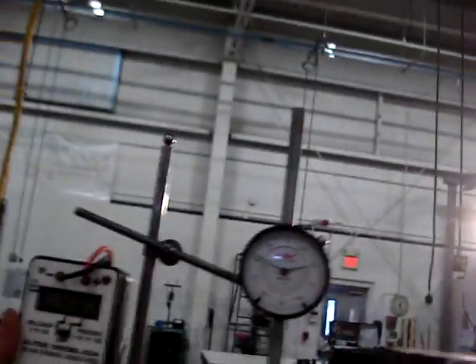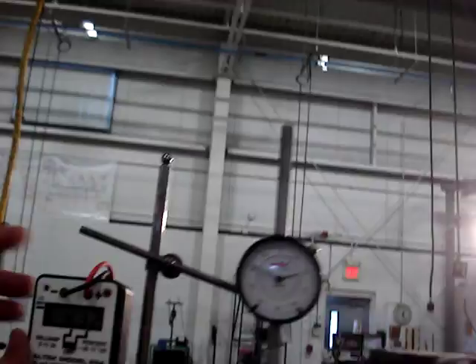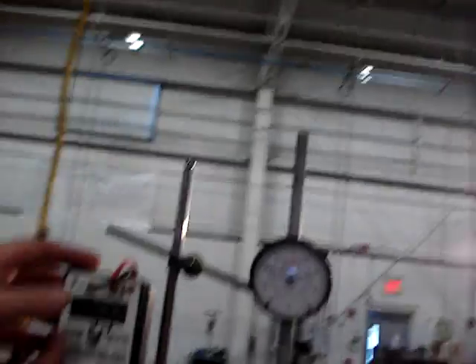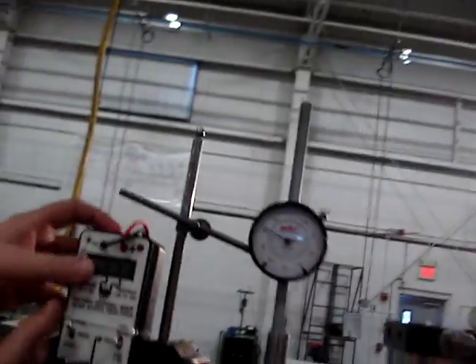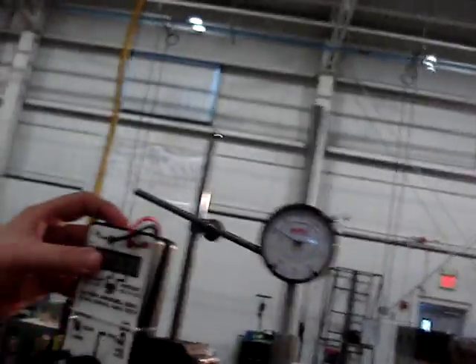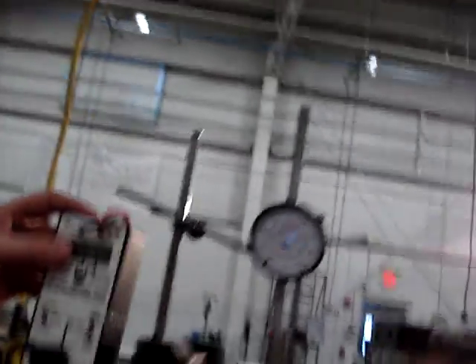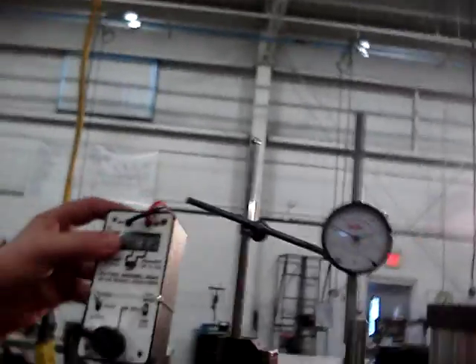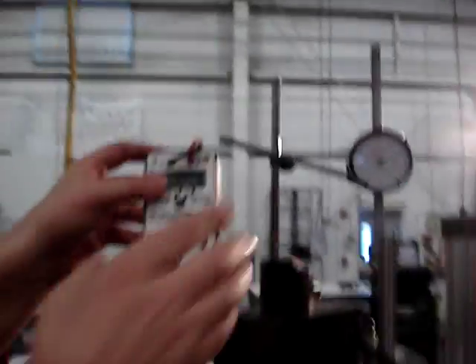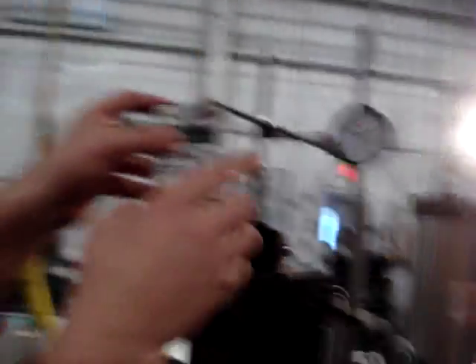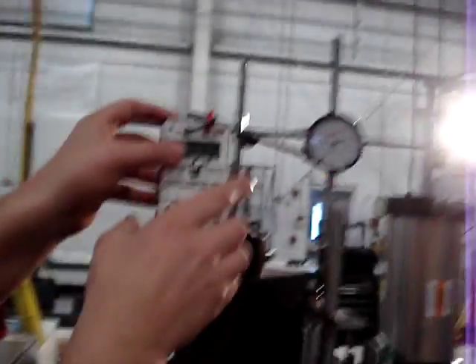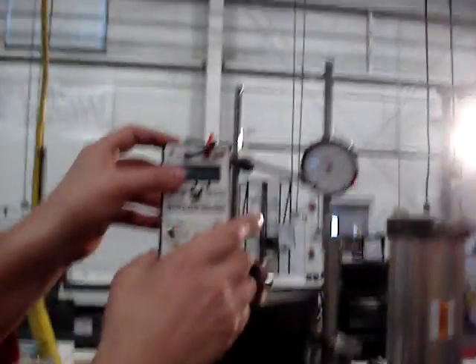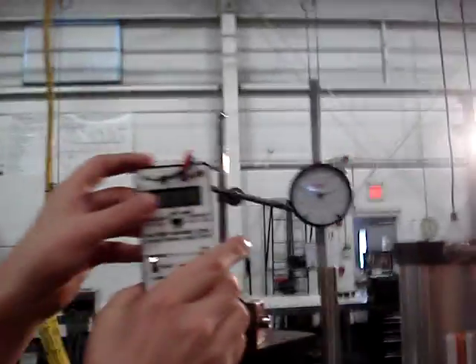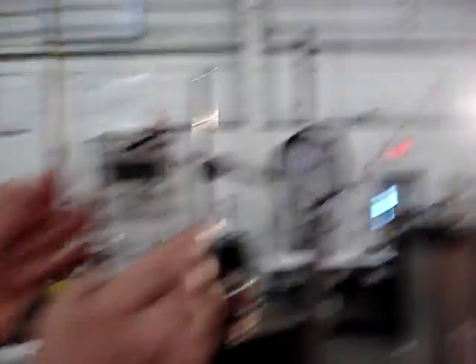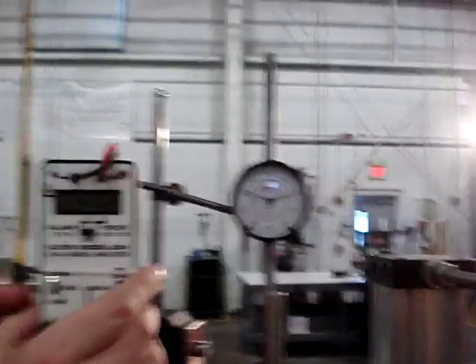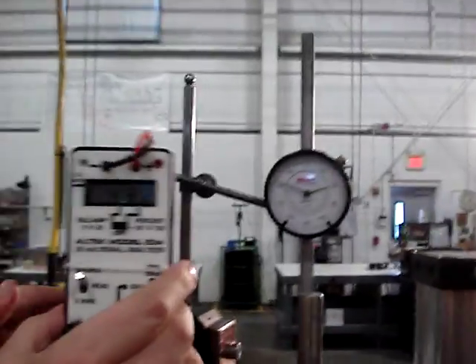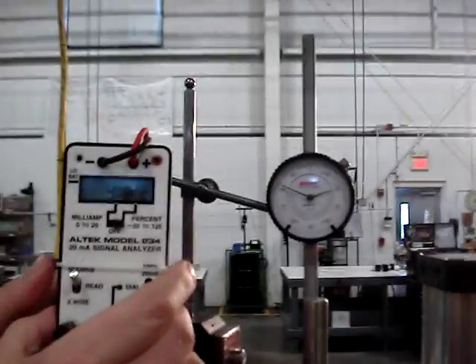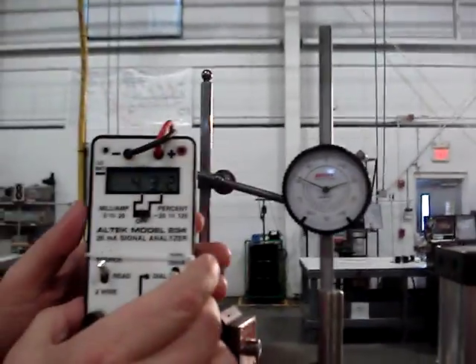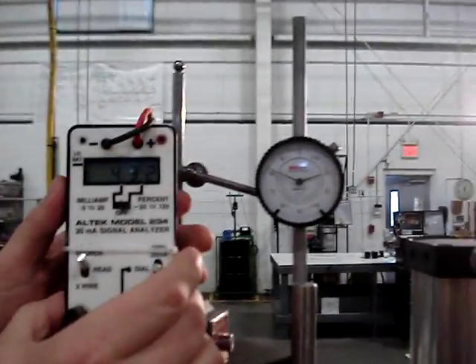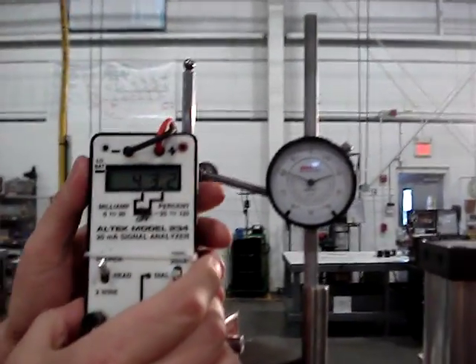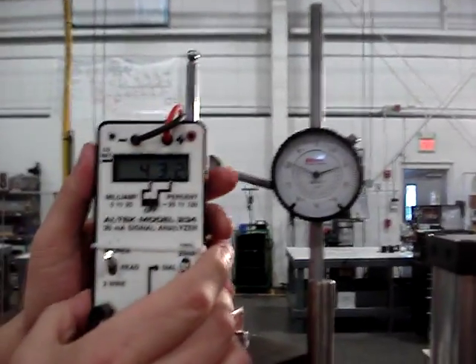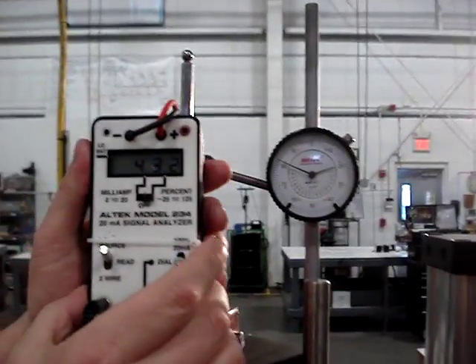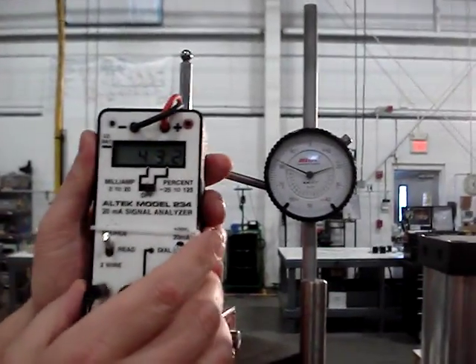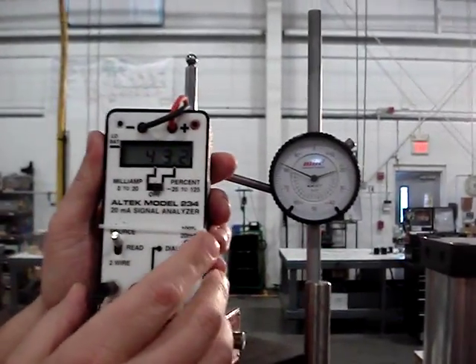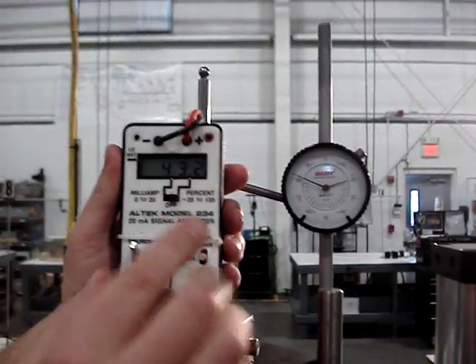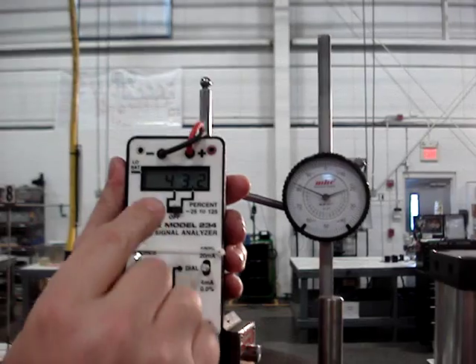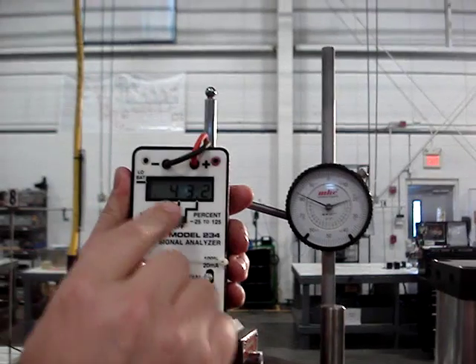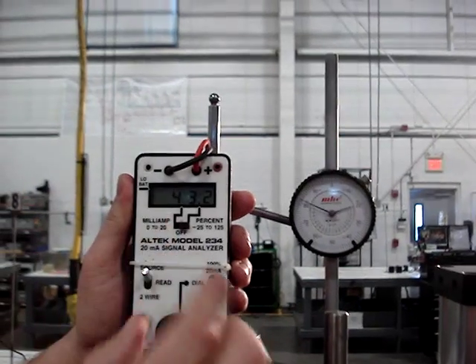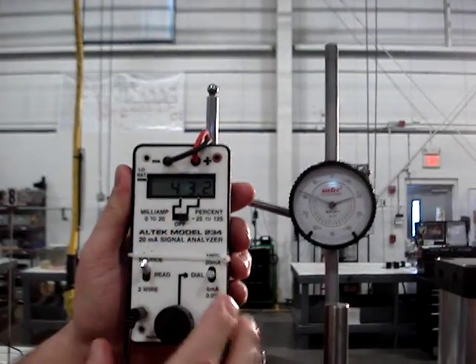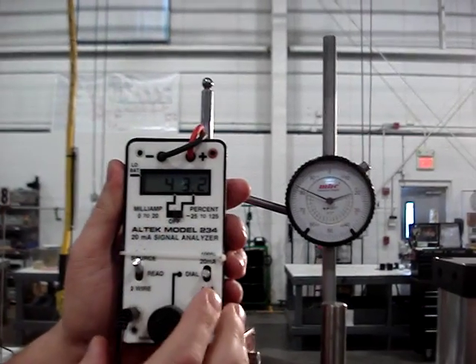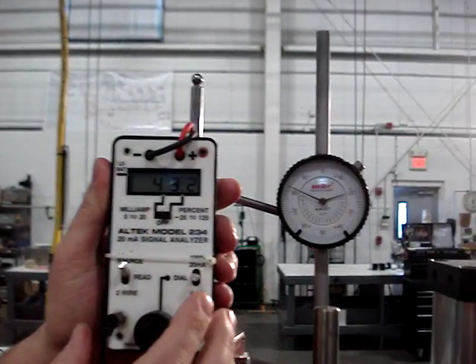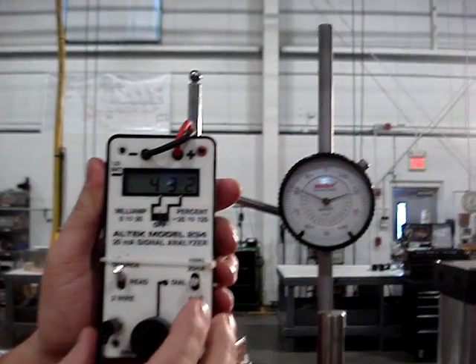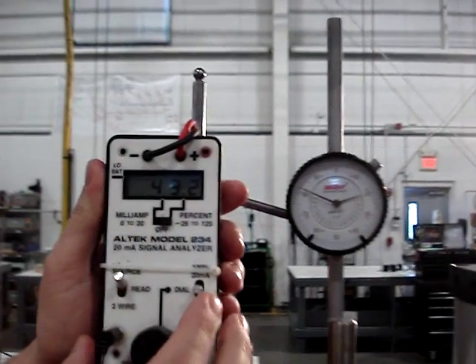Here we have our 4 to 20 milliamp control signal. This is in percent of span — zero to 100.